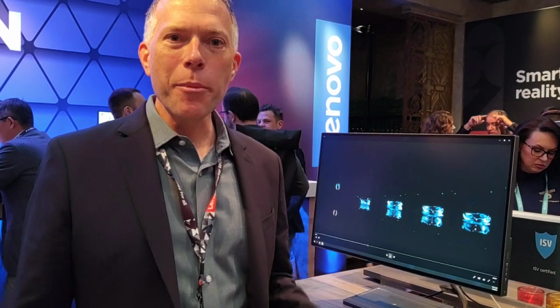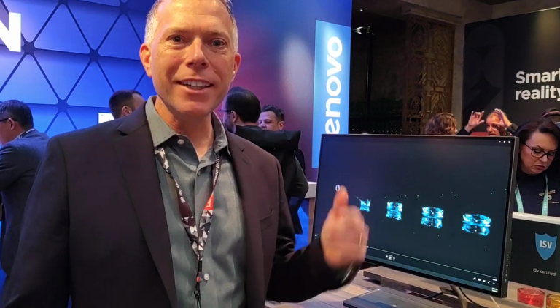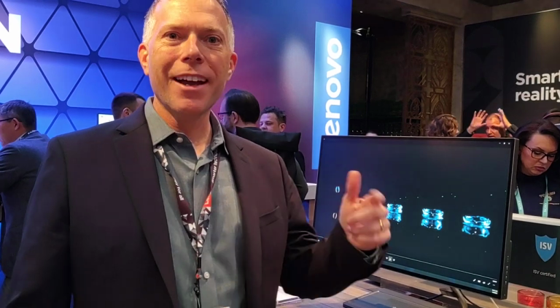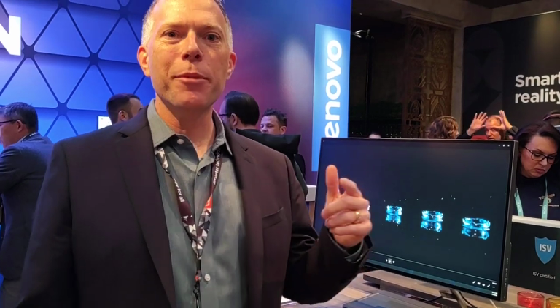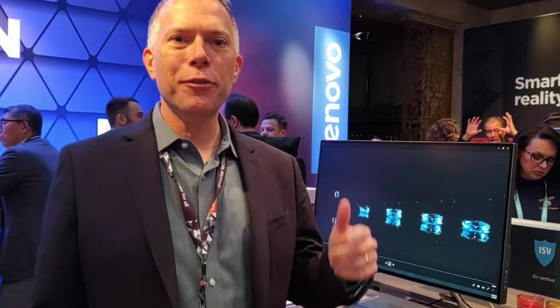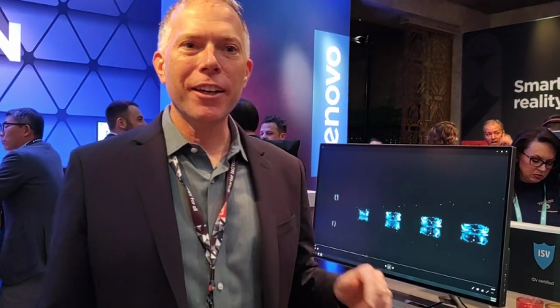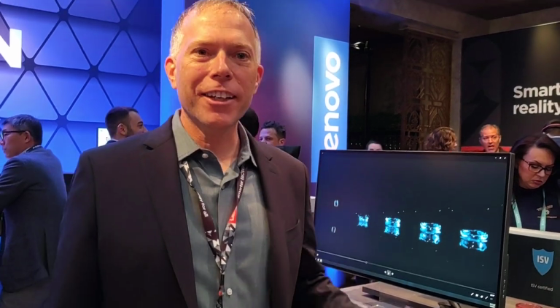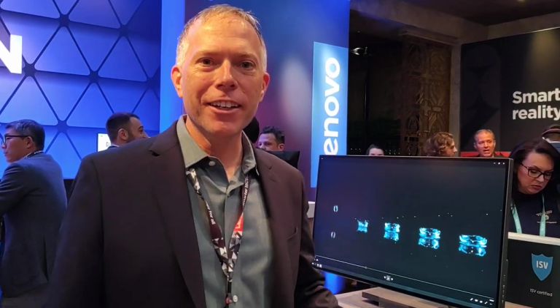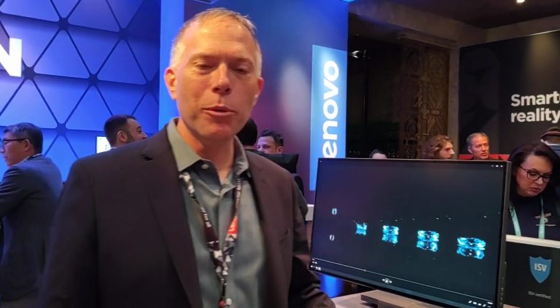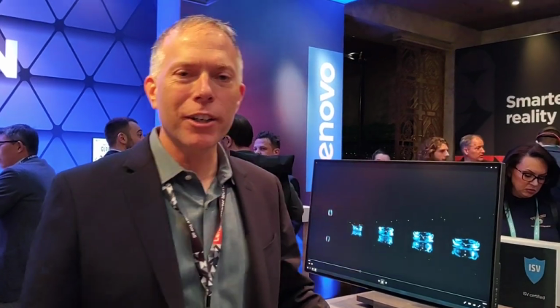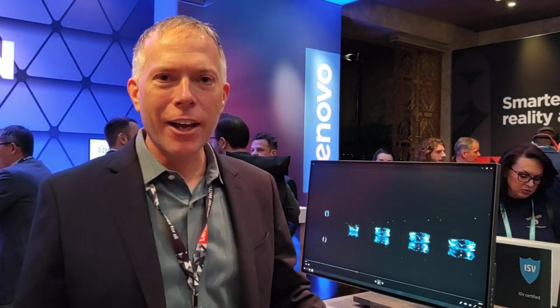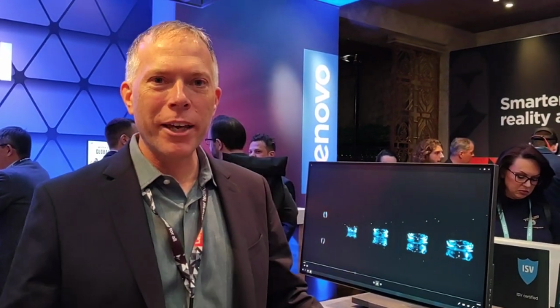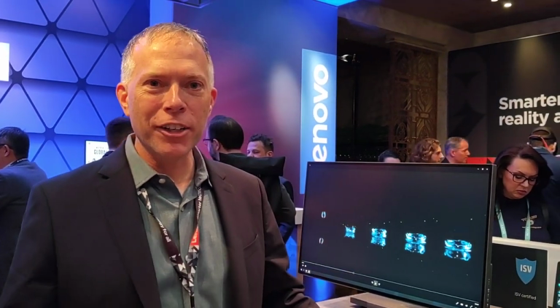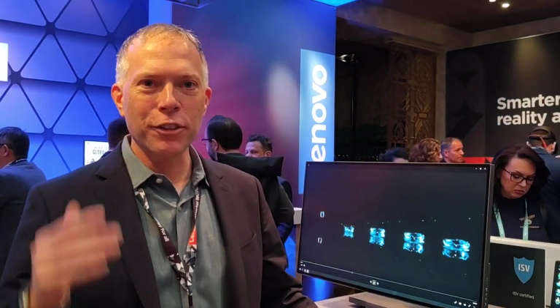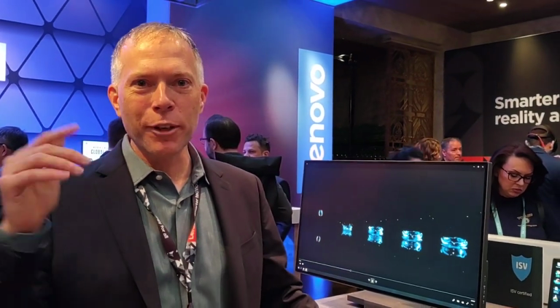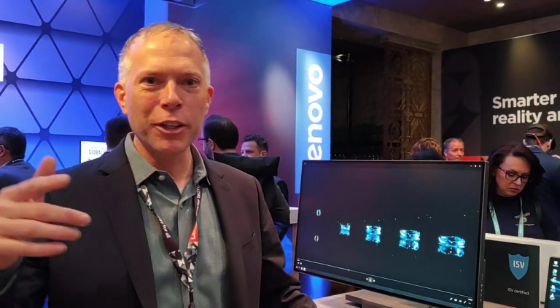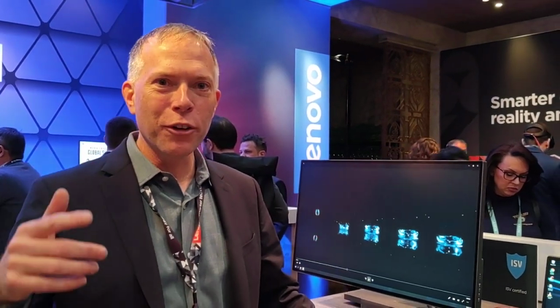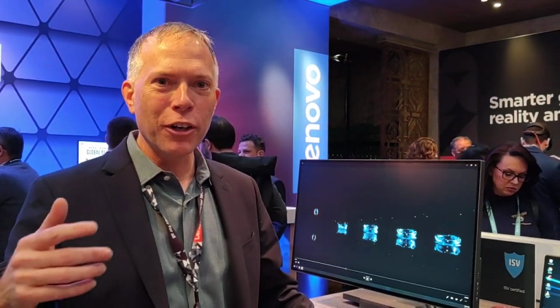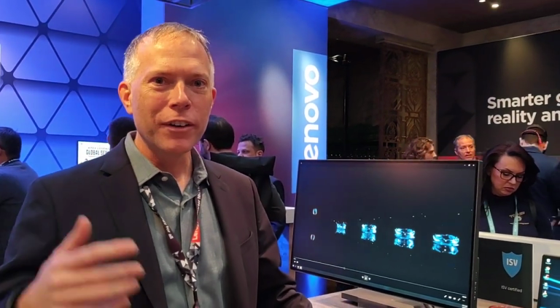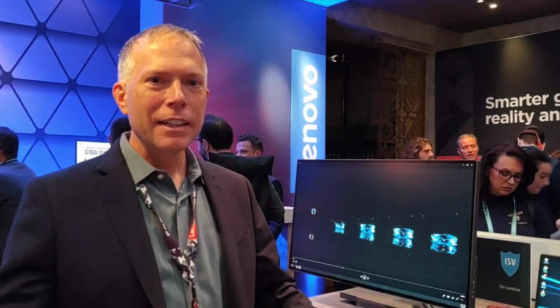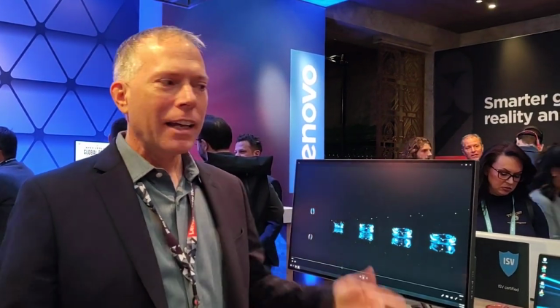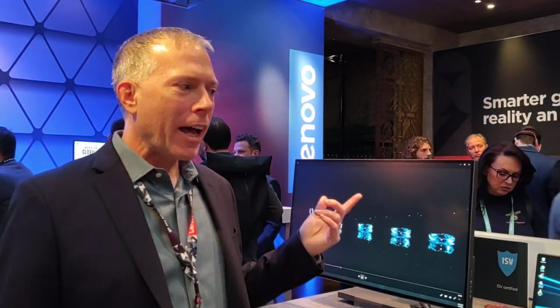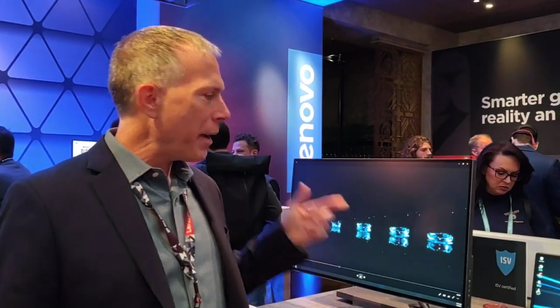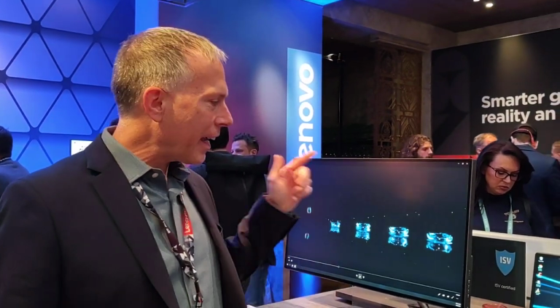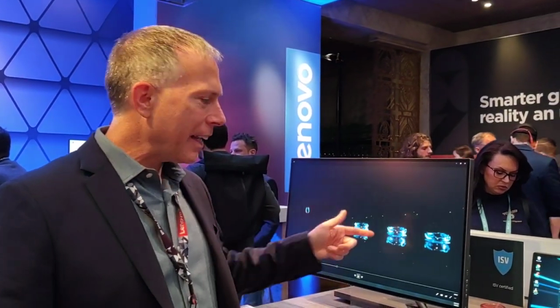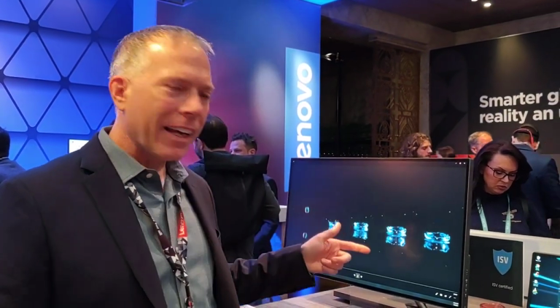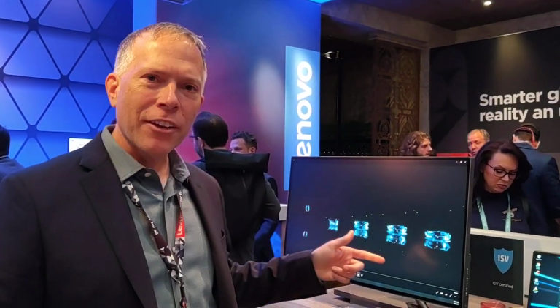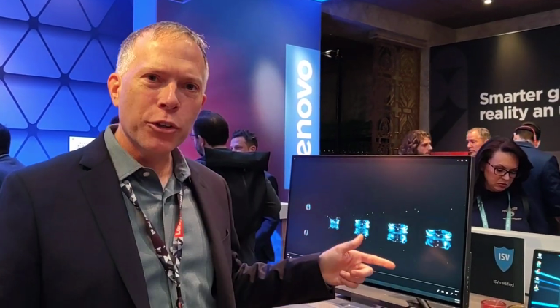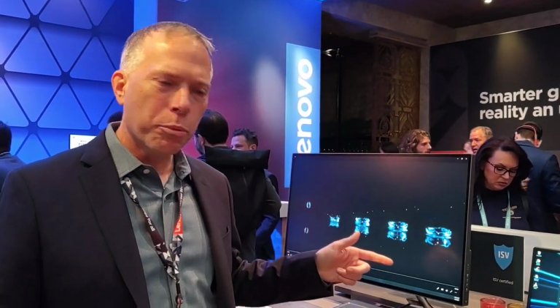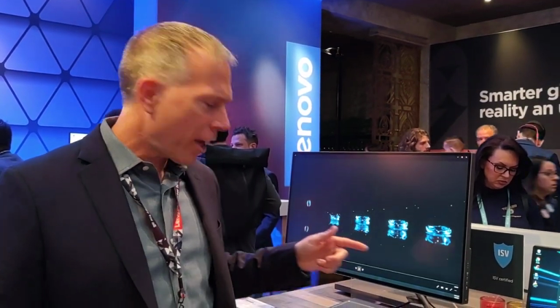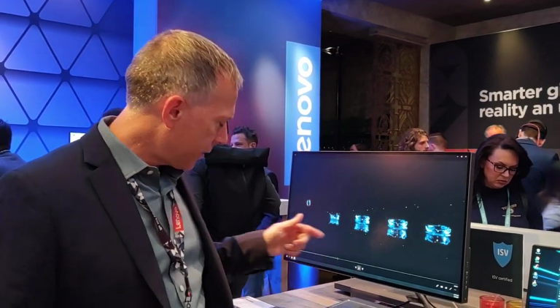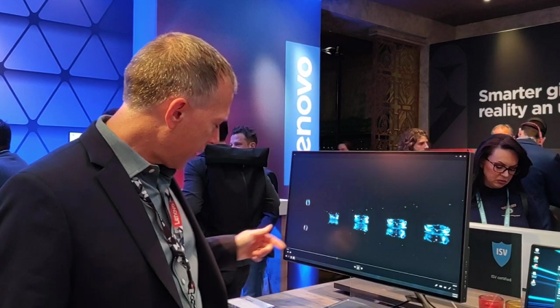Hey everybody, Thomas Bader, big global account manager from Lenovo. Back again, I got another cool product here.